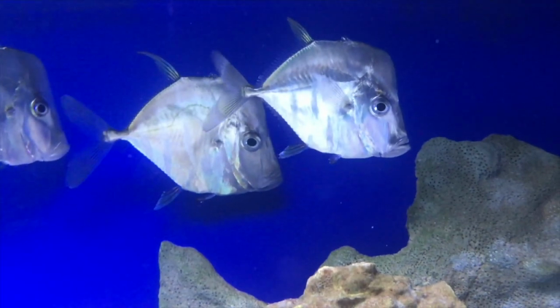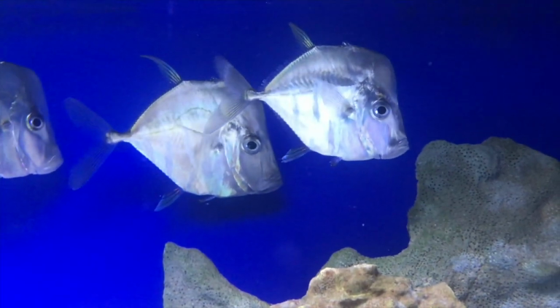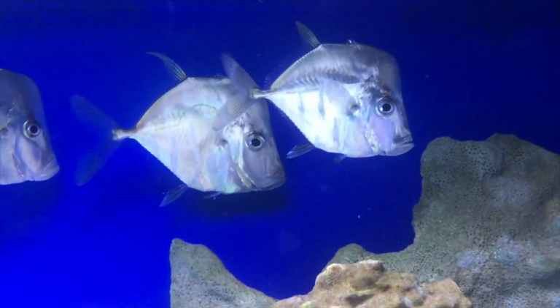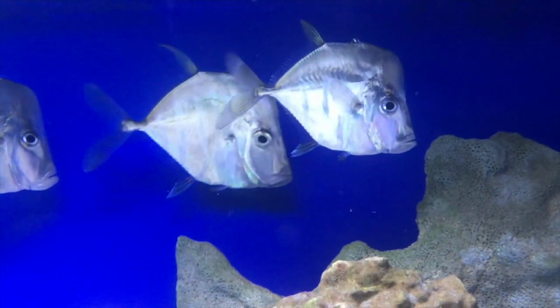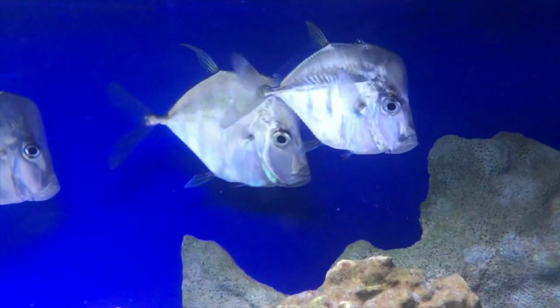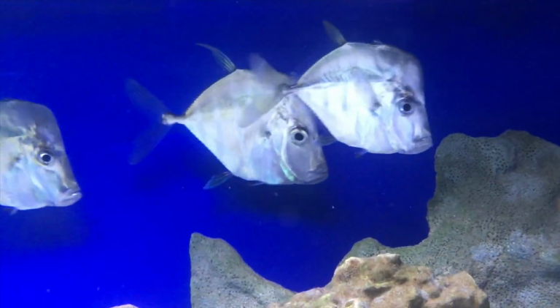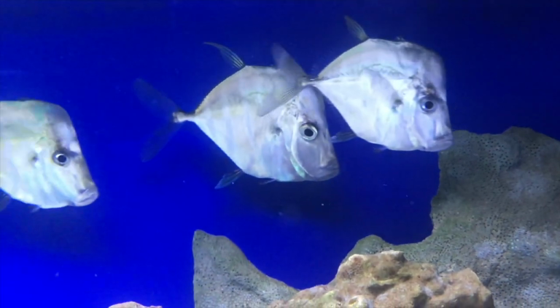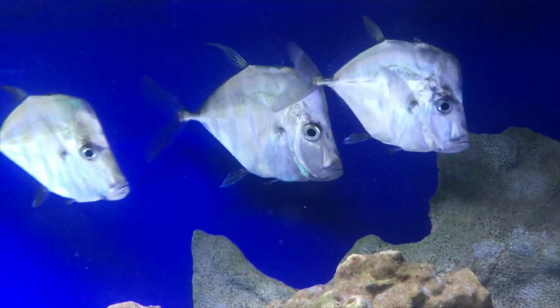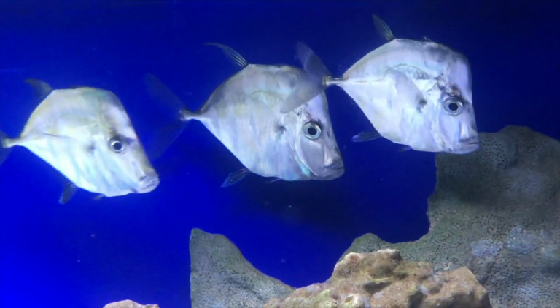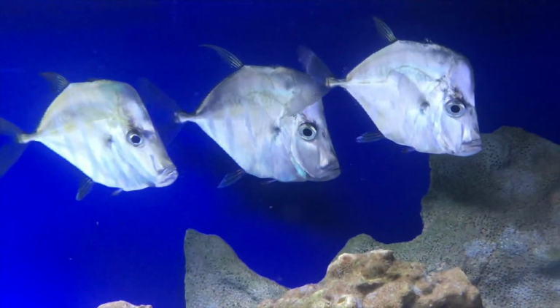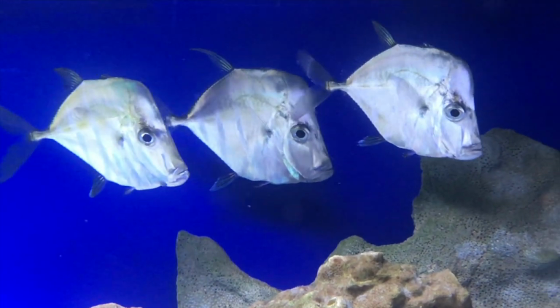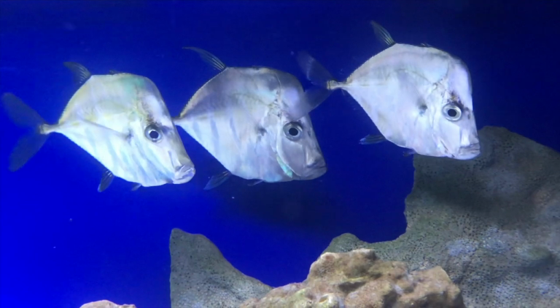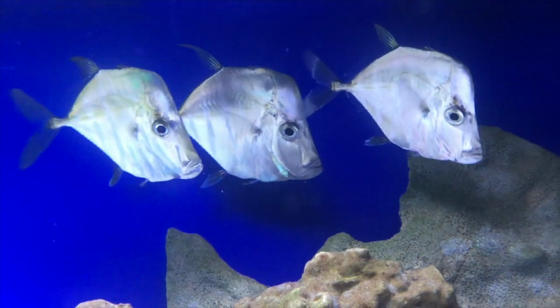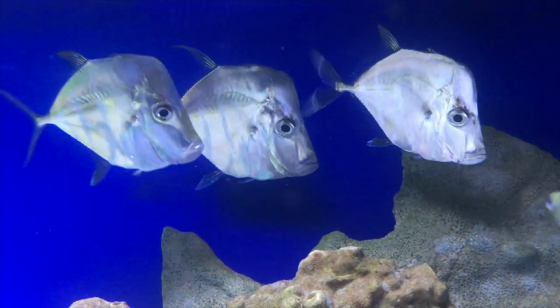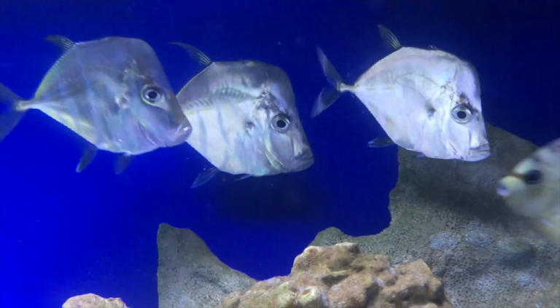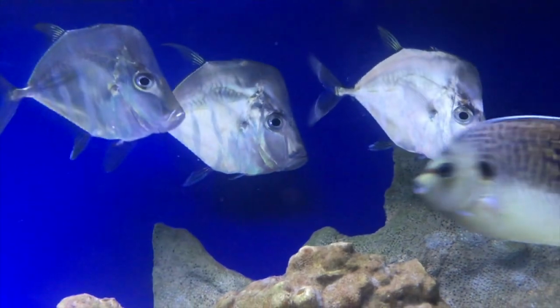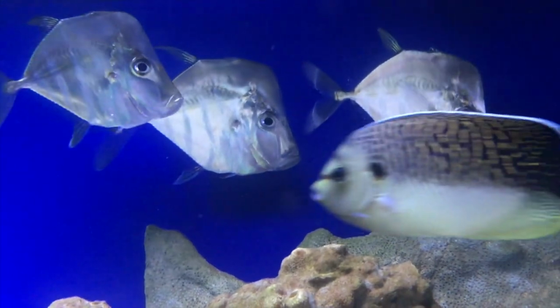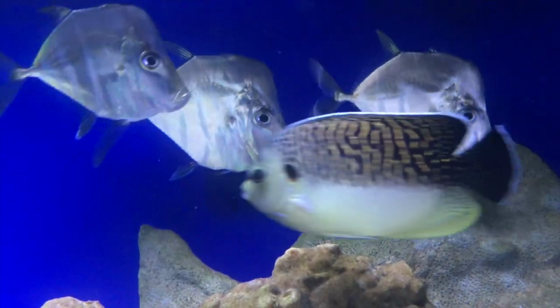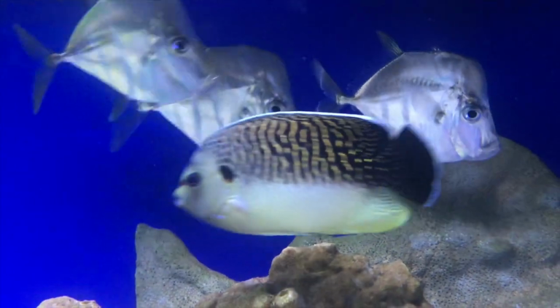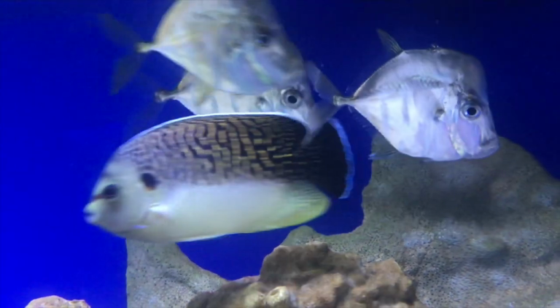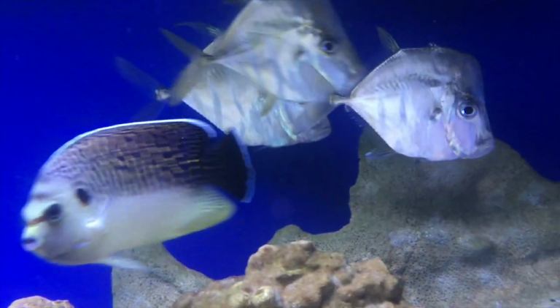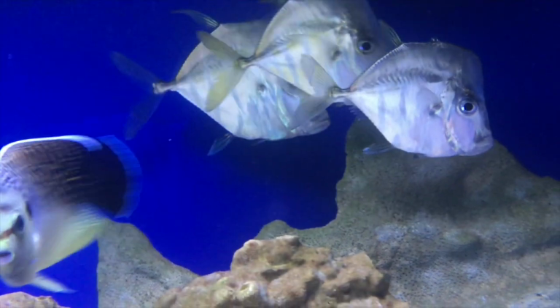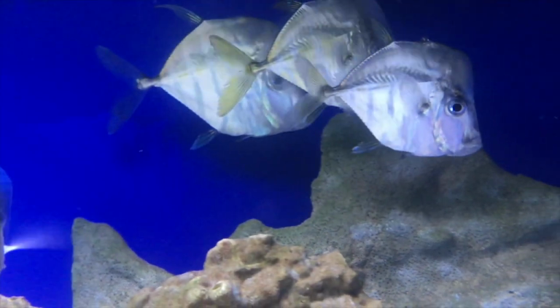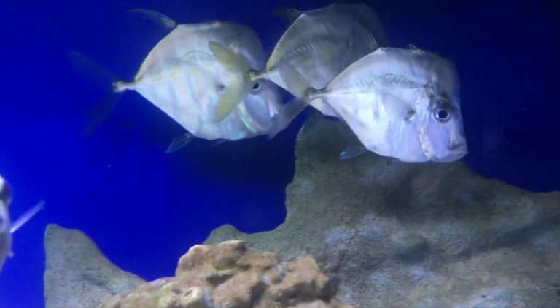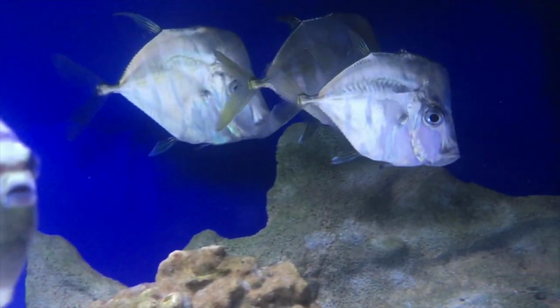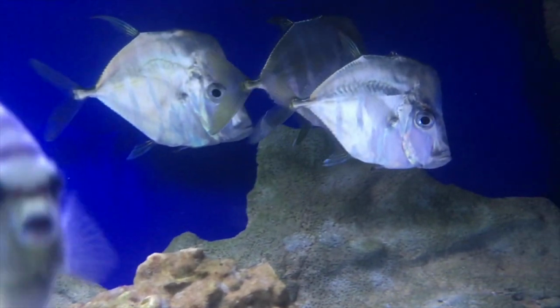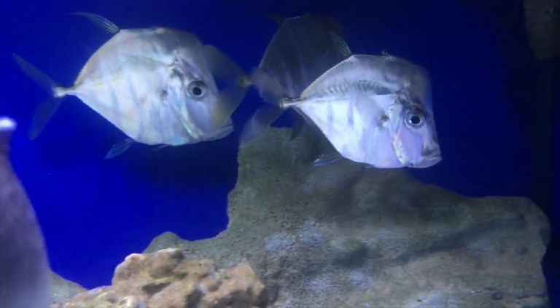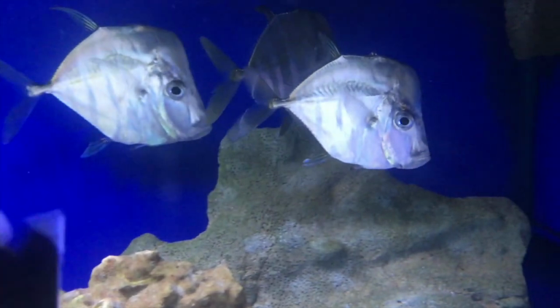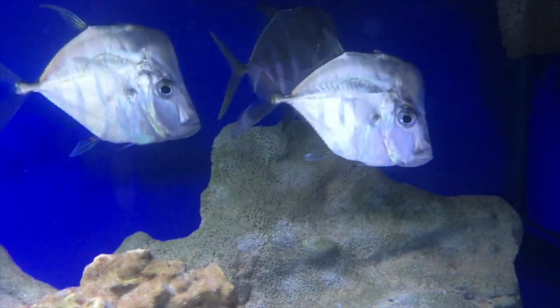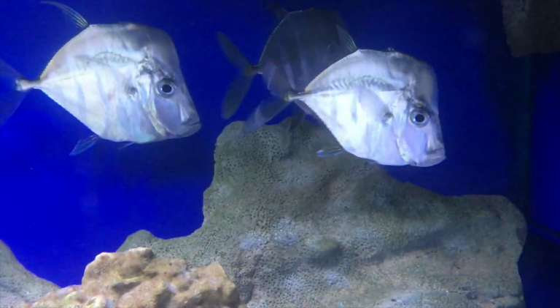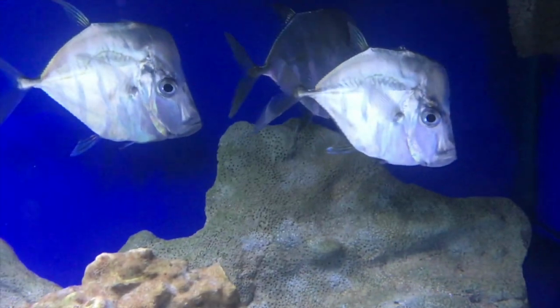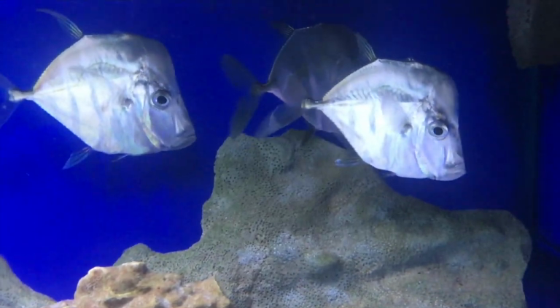Lookdowns are a large fish that swim in the open waters of the ocean. Preparing the breeding fish for optimal conditions is the most difficult part of breeding these fish.